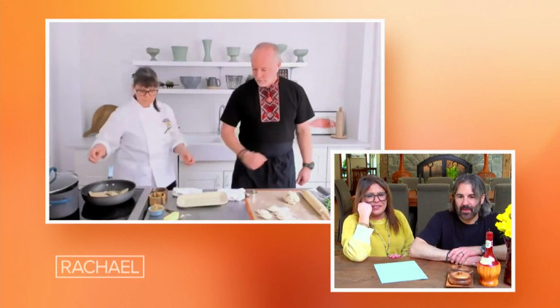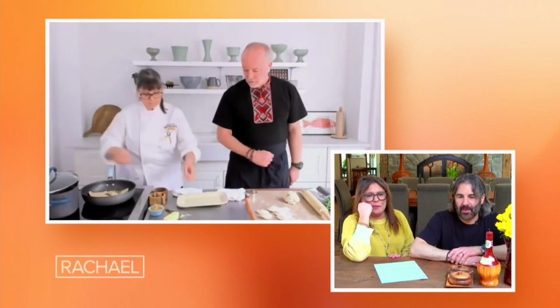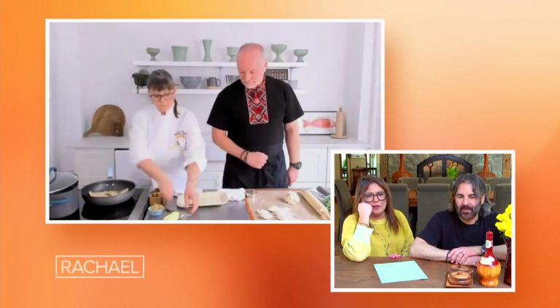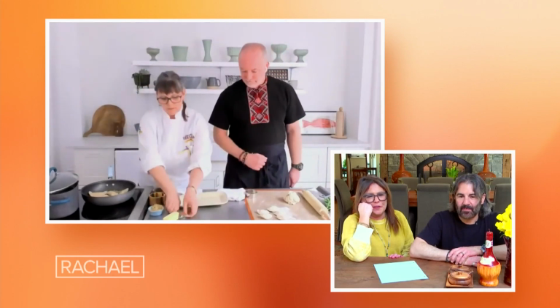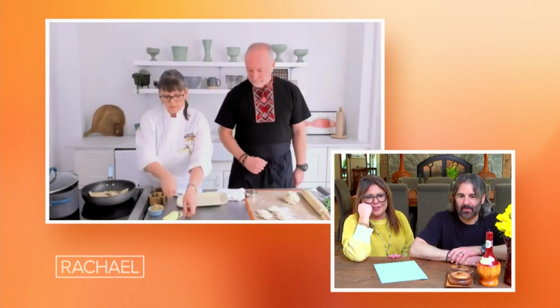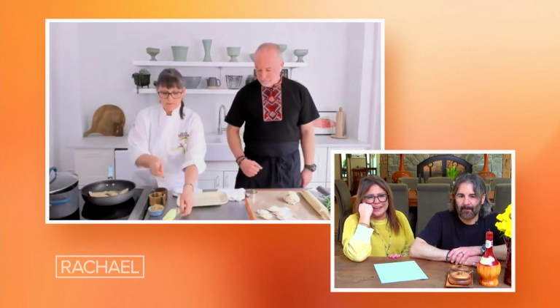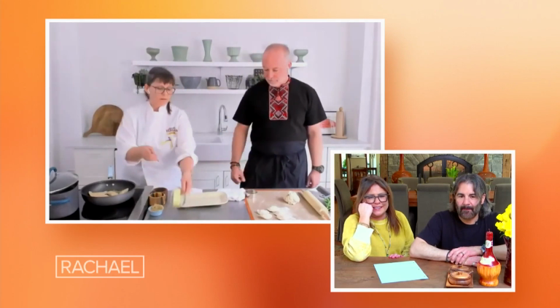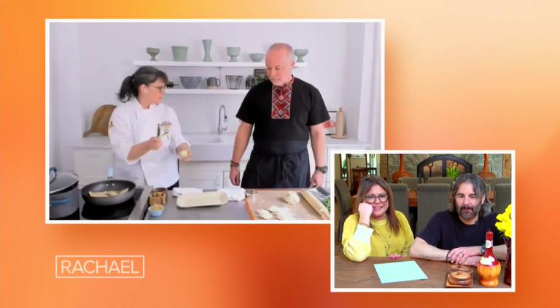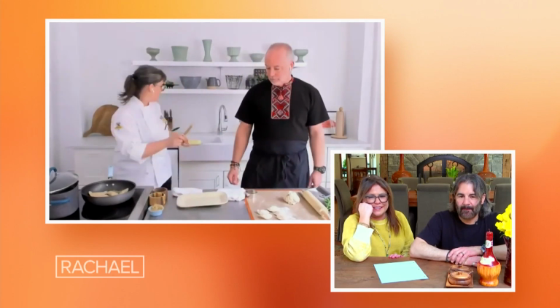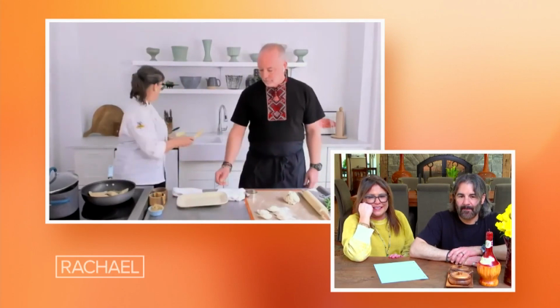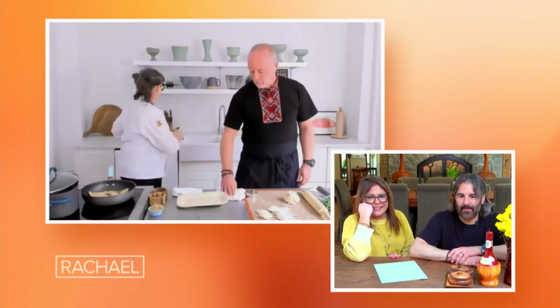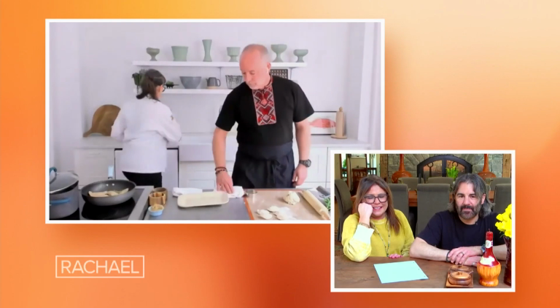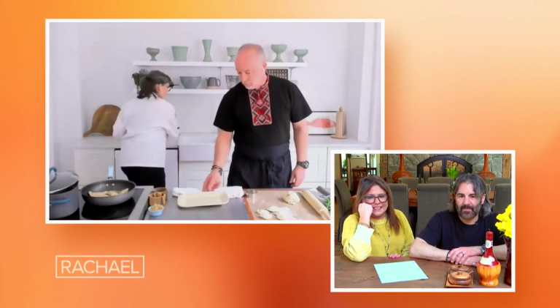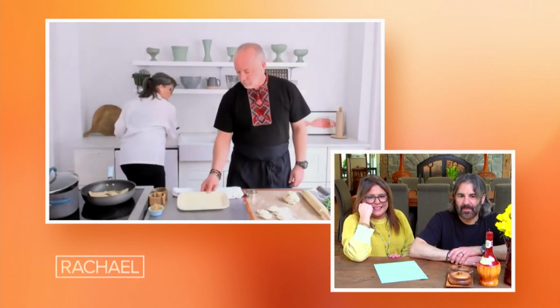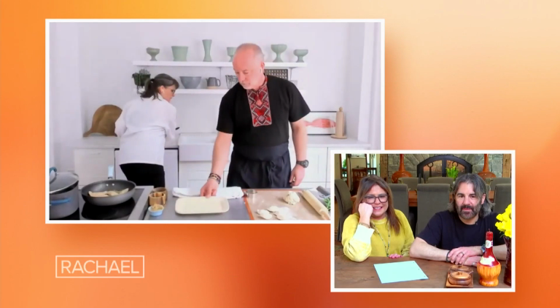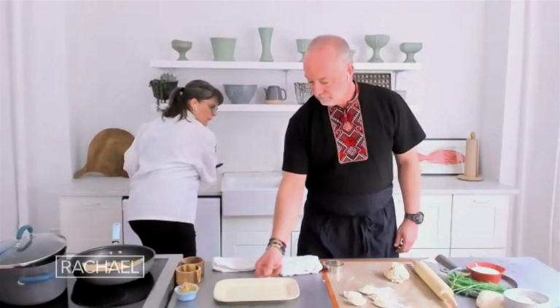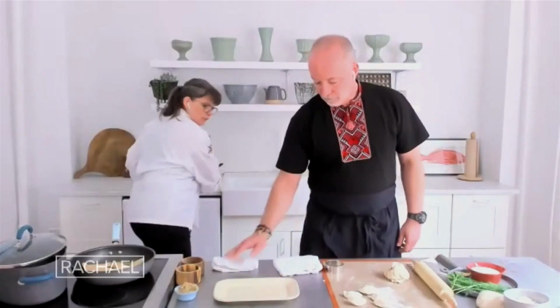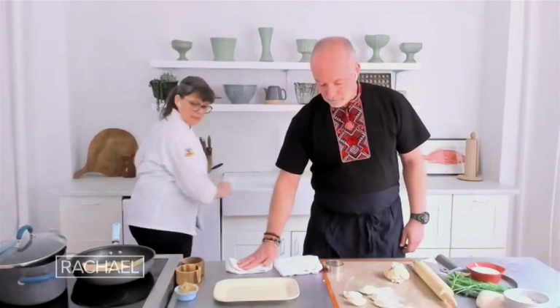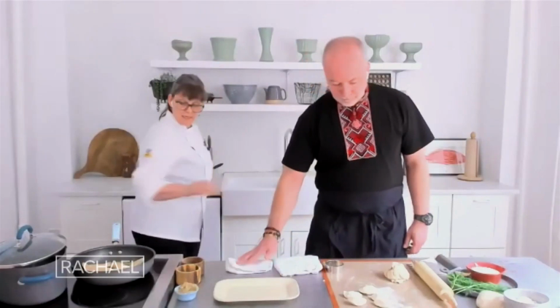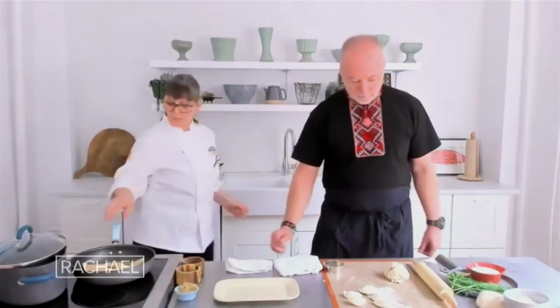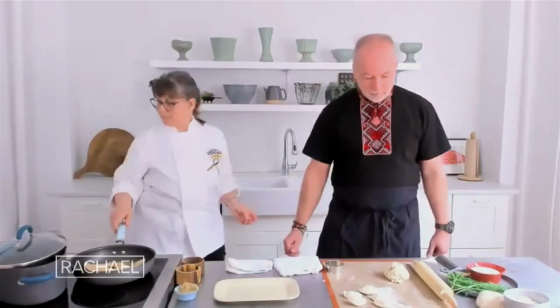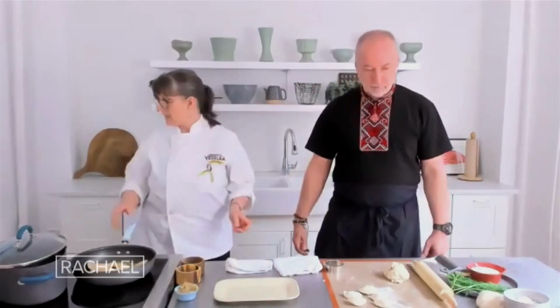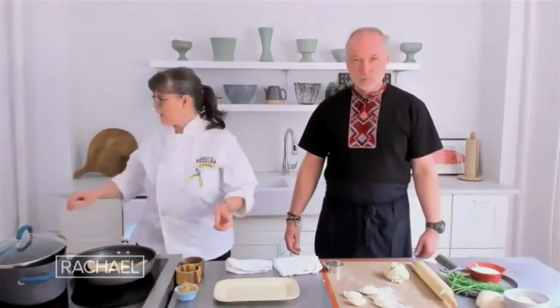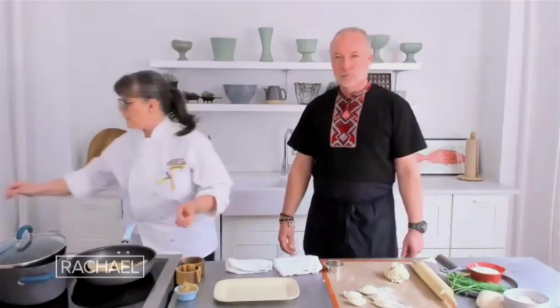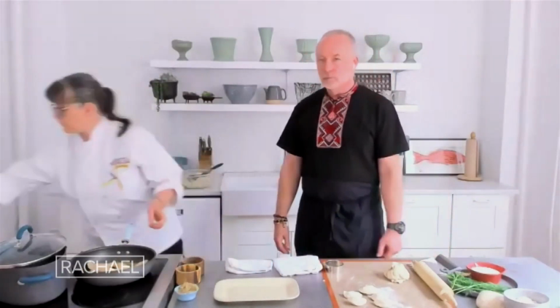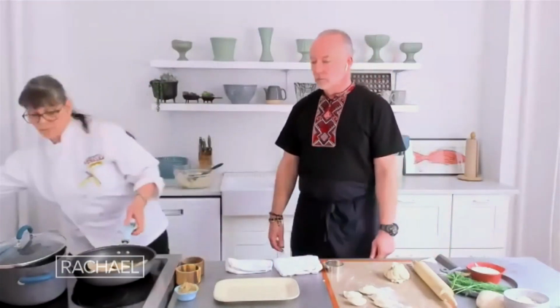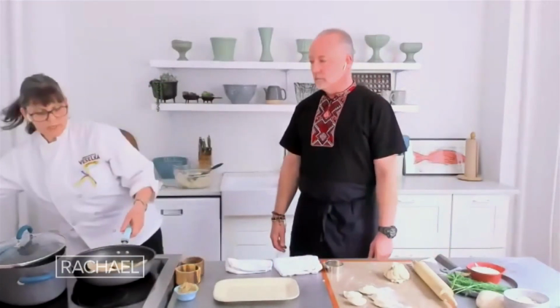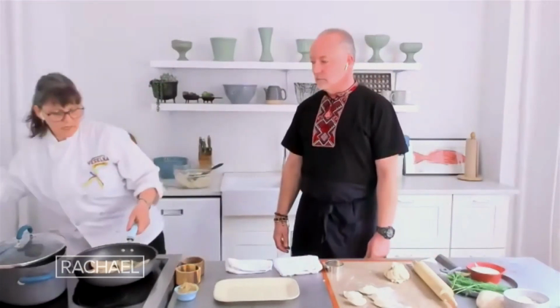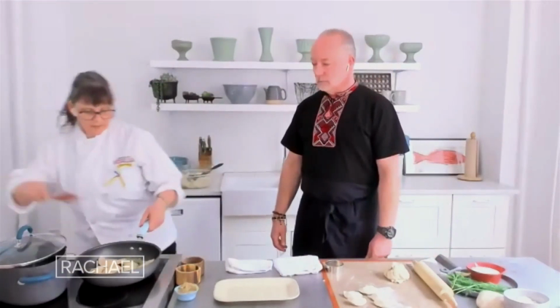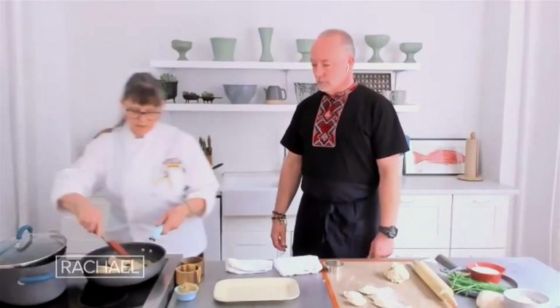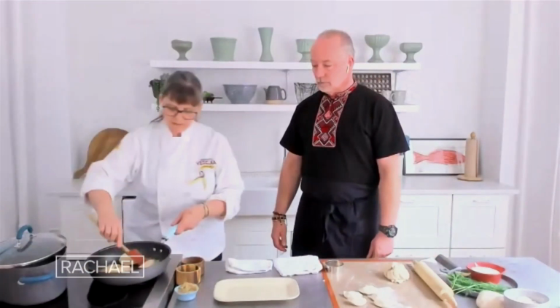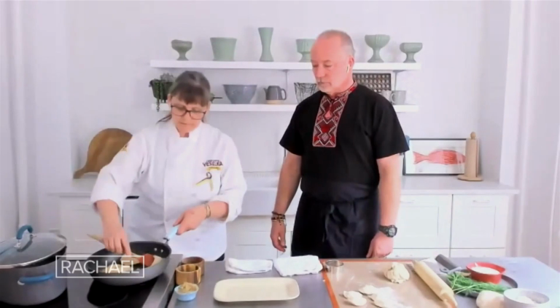So beautiful, you guys. I'm going to plate some up for you right now — one of my favorite ways I like to eat them.